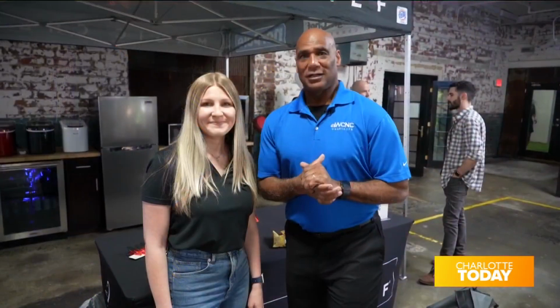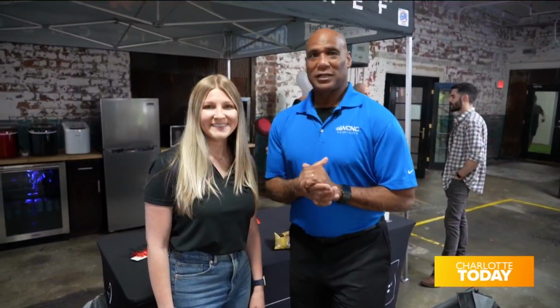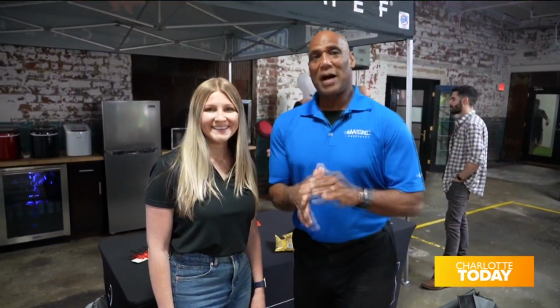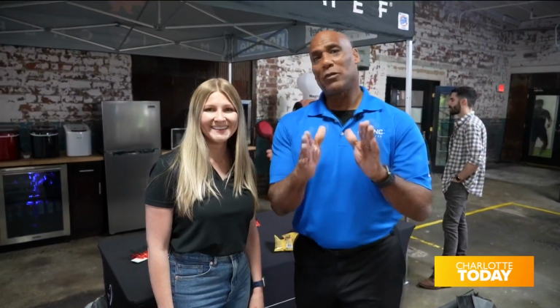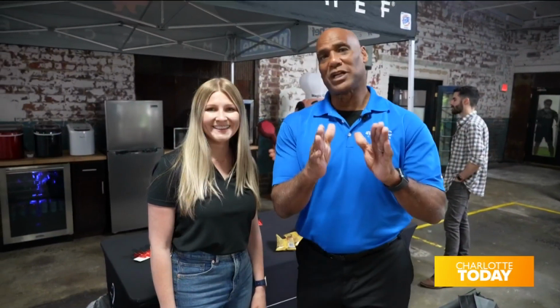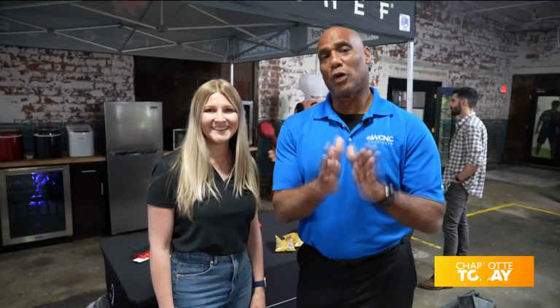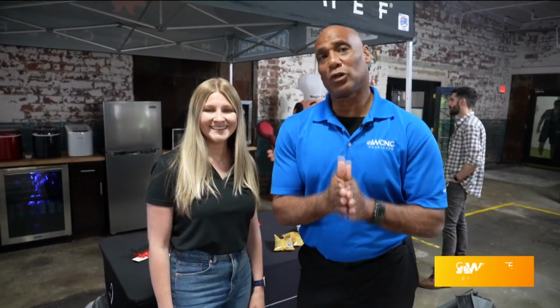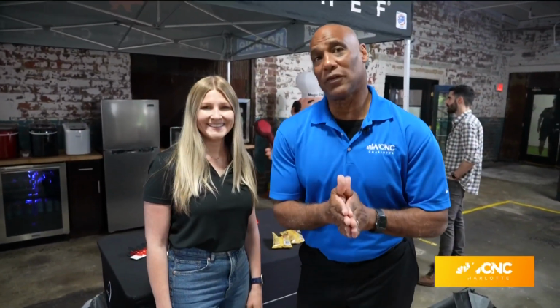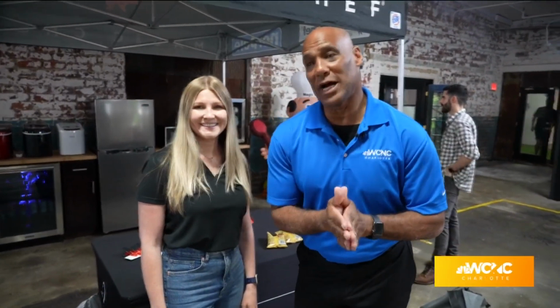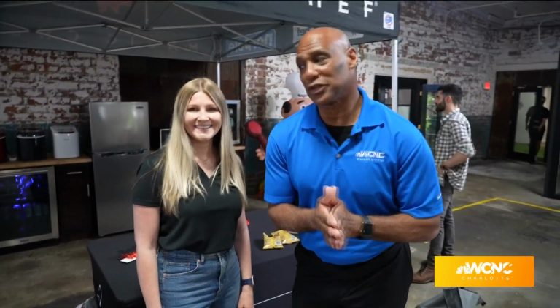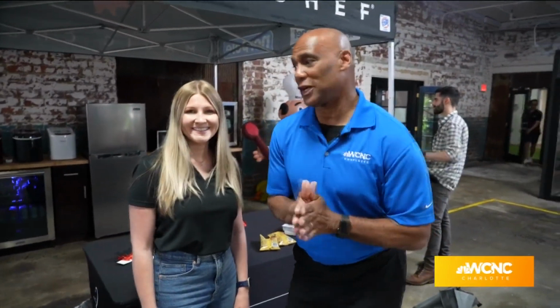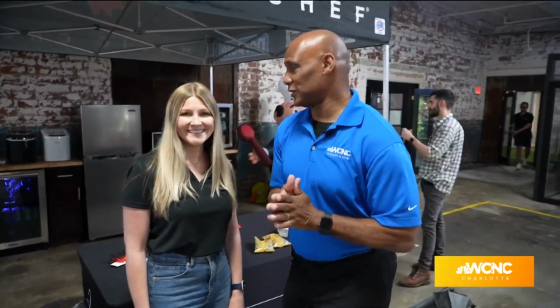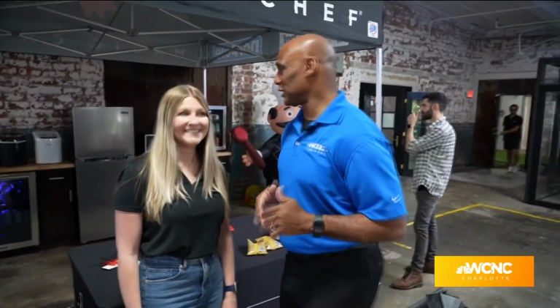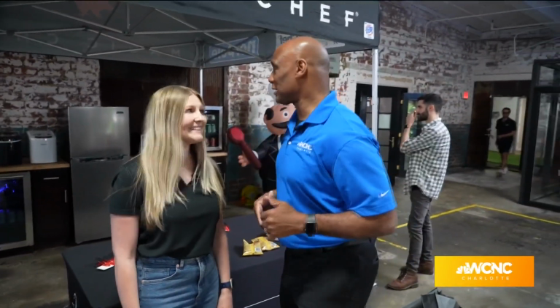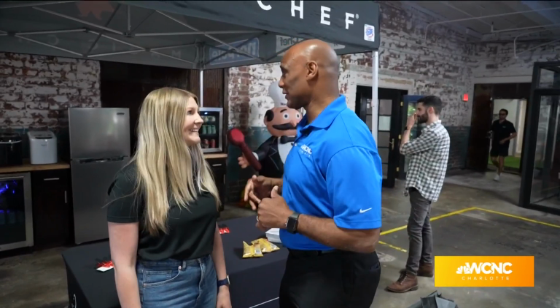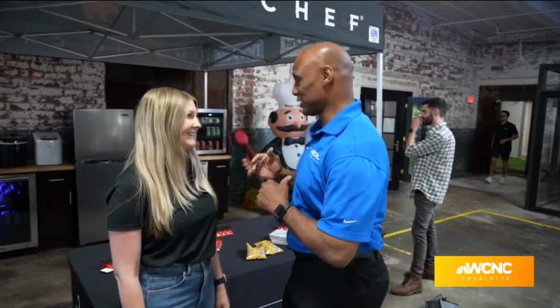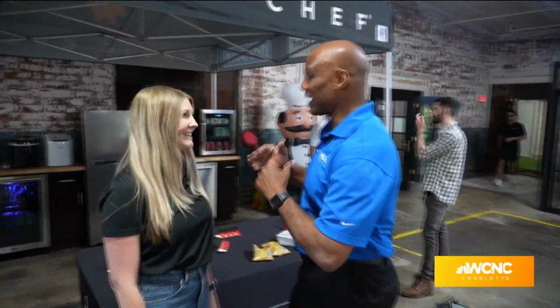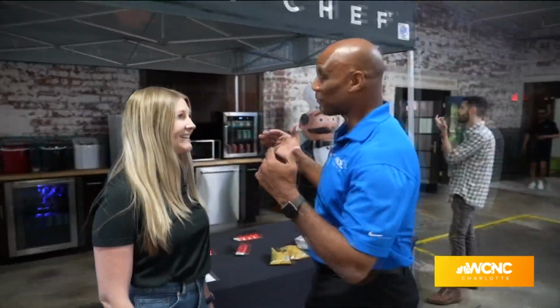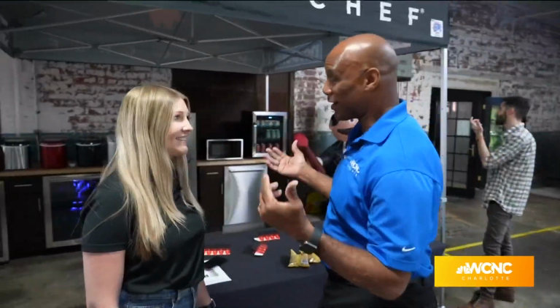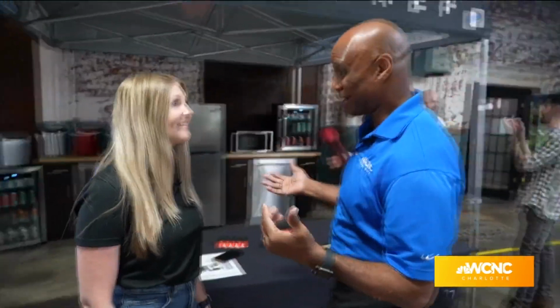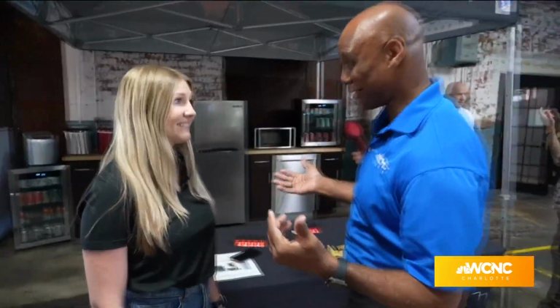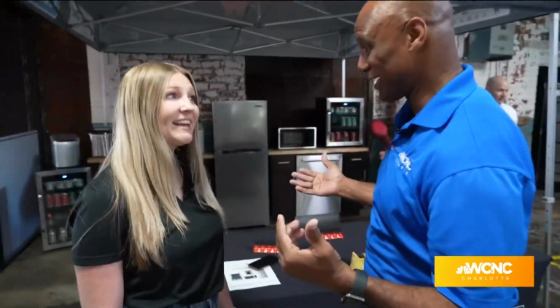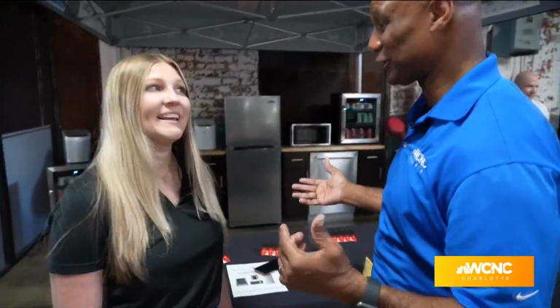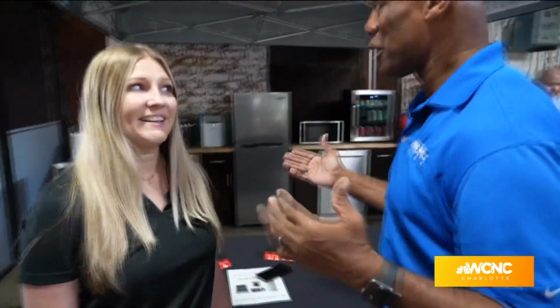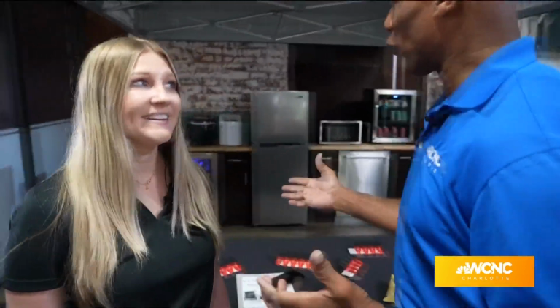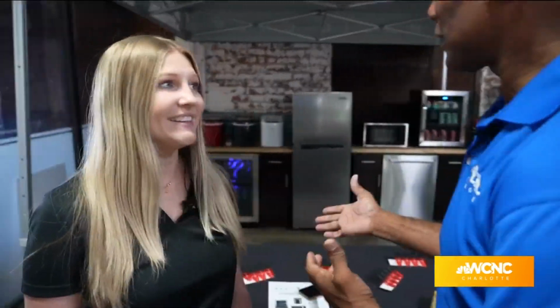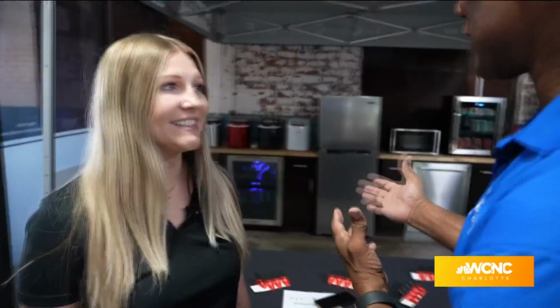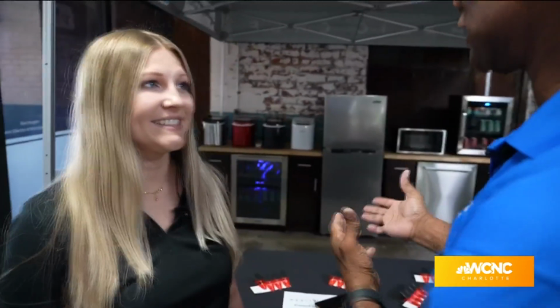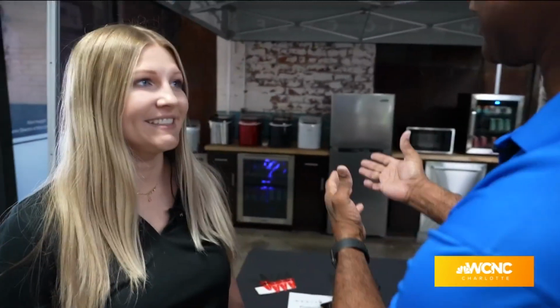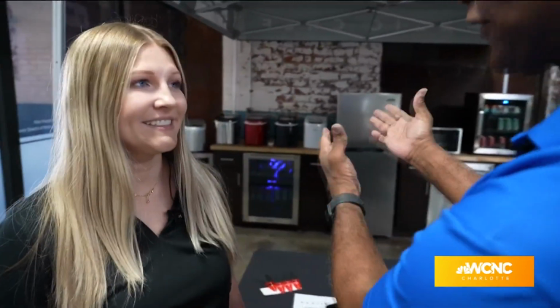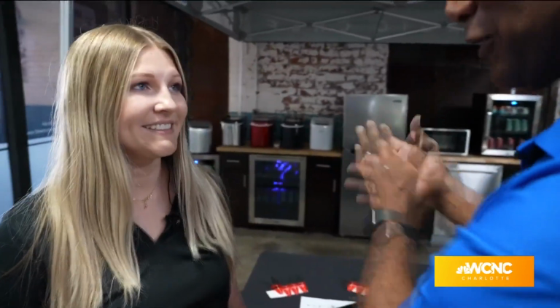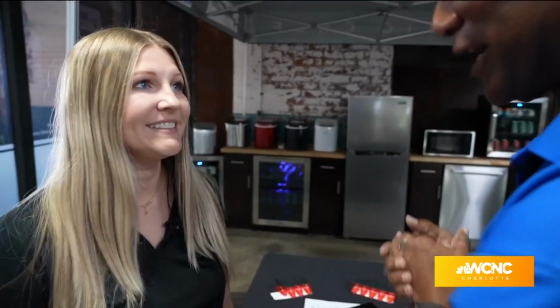I'm here with Jenny Mulqueen from Magic Chef, and Jenny, you guys have a lot of product out here today. So what products are you guys featuring today?